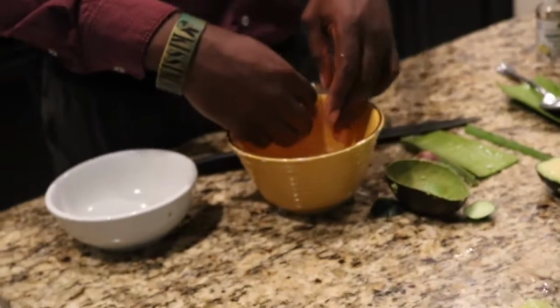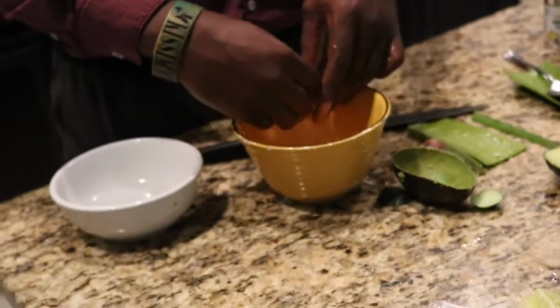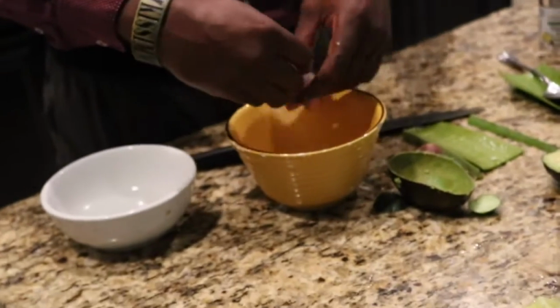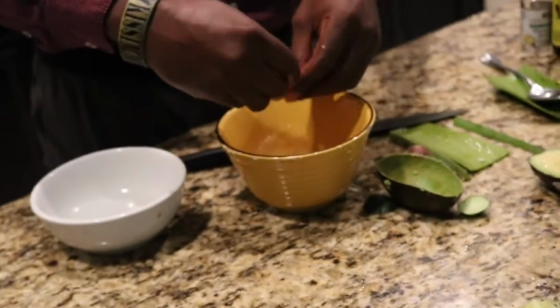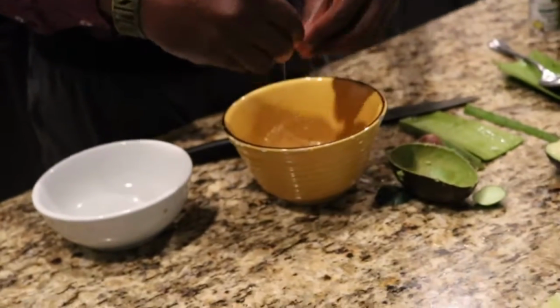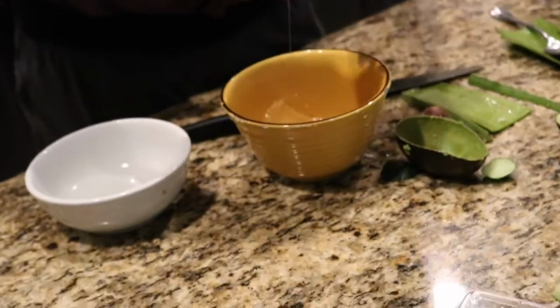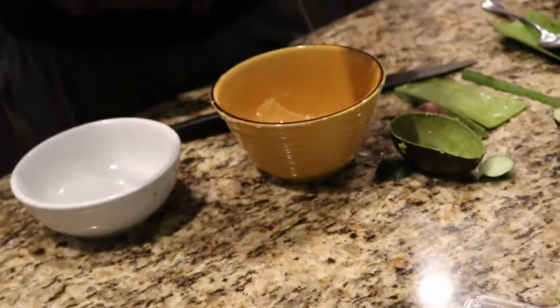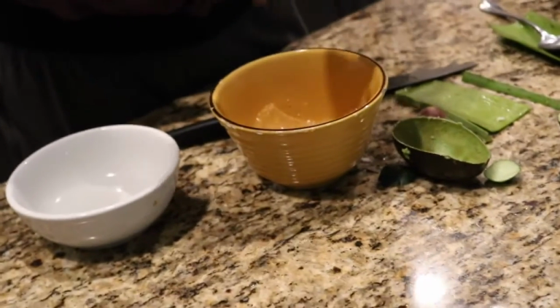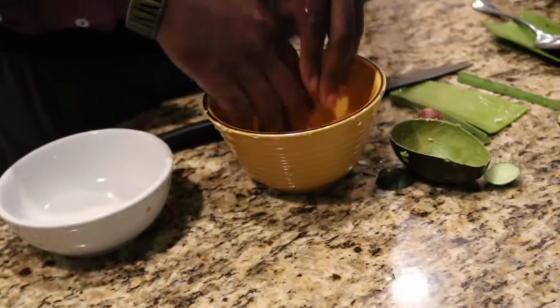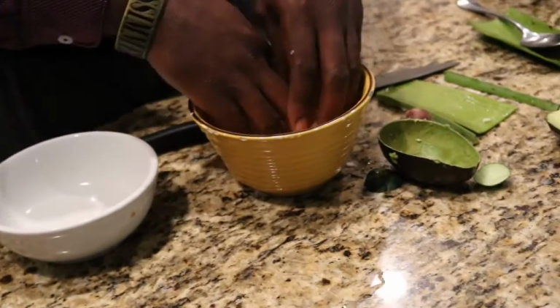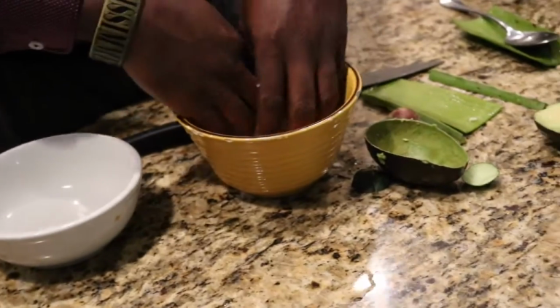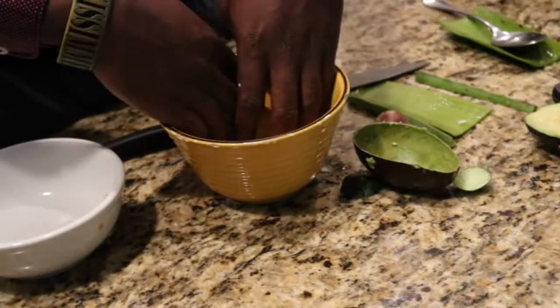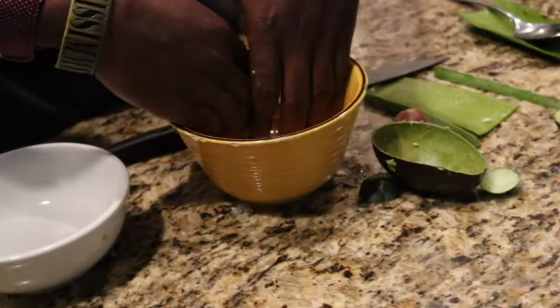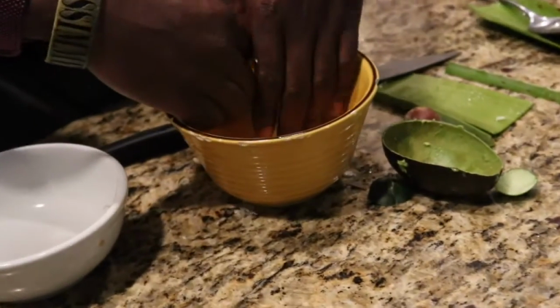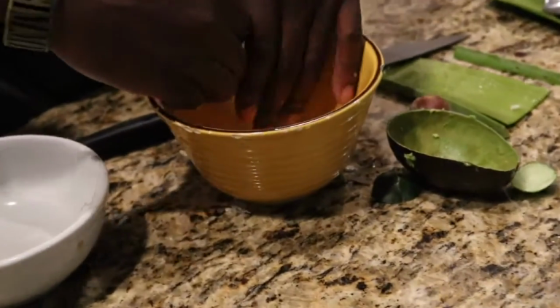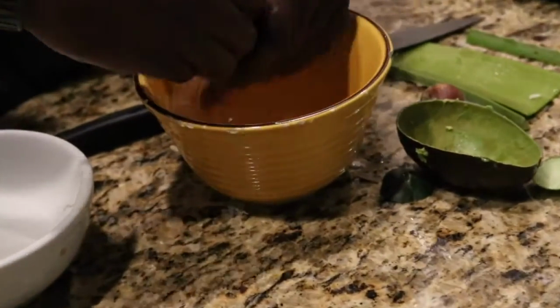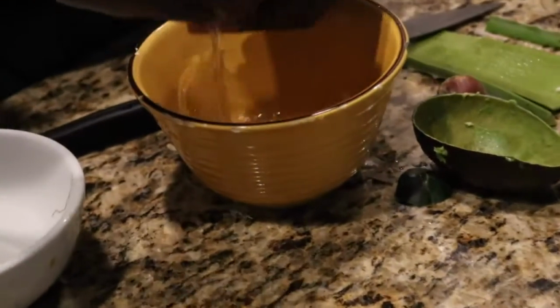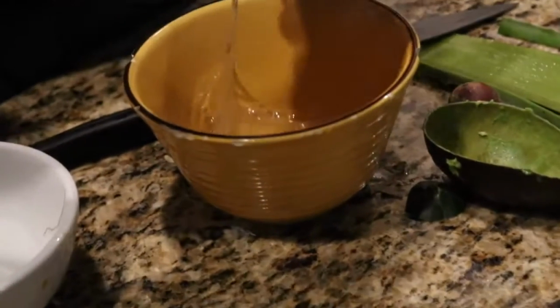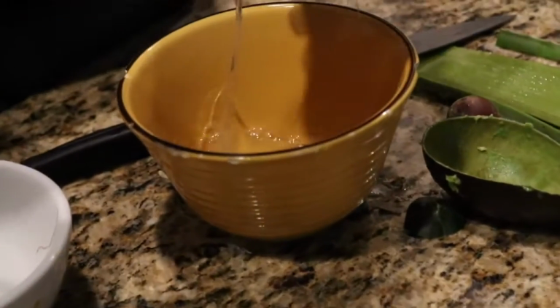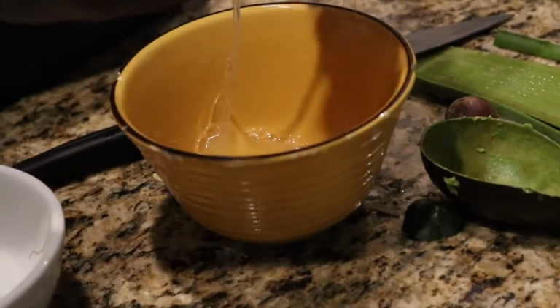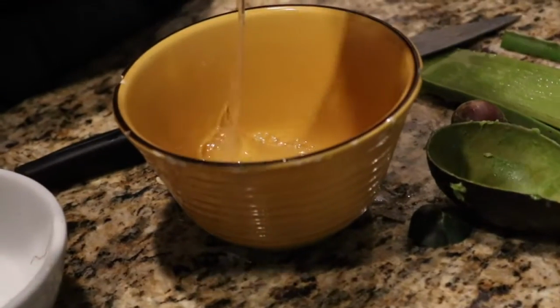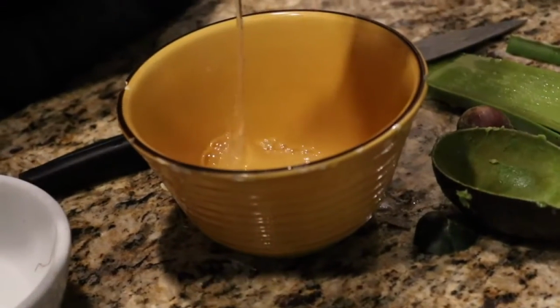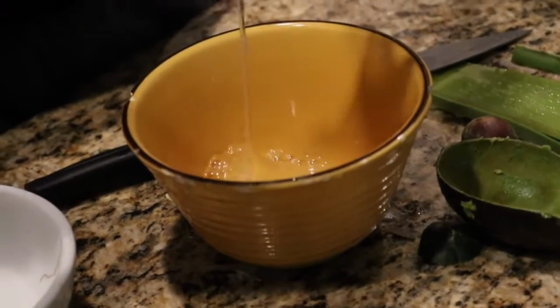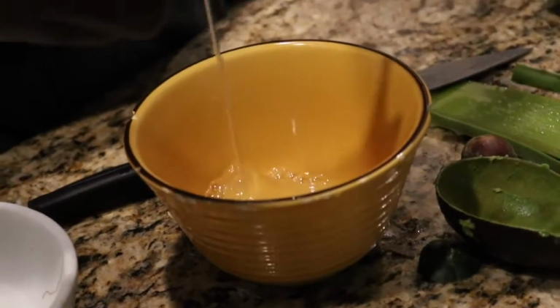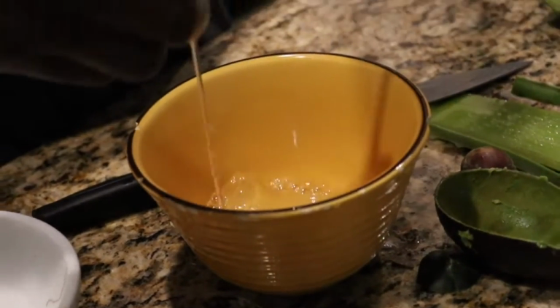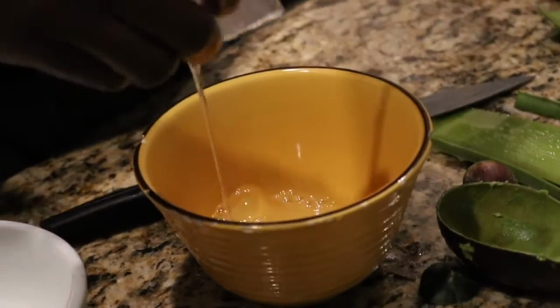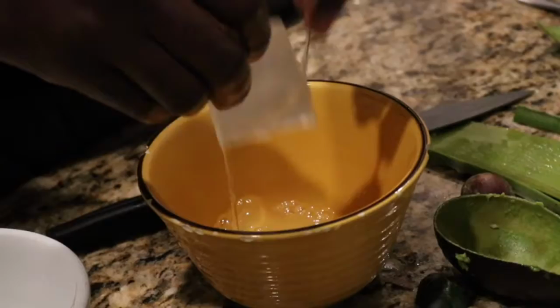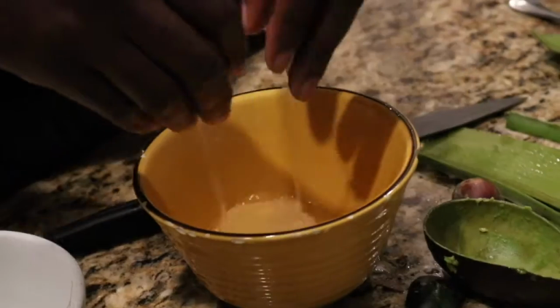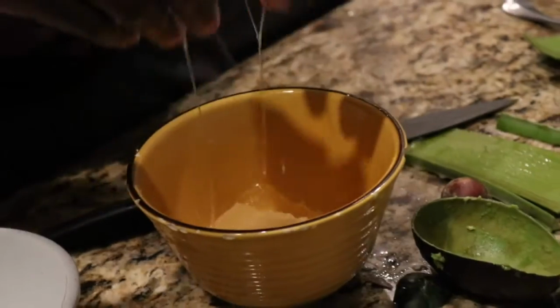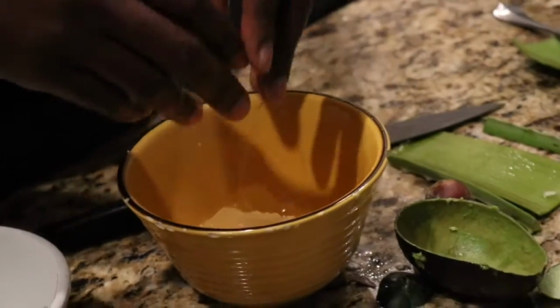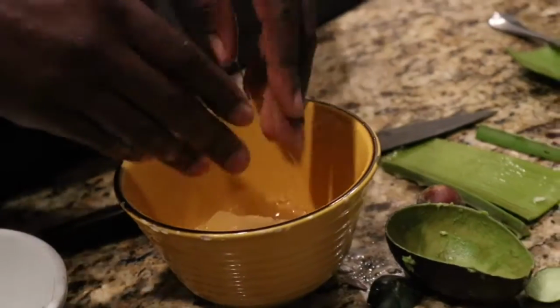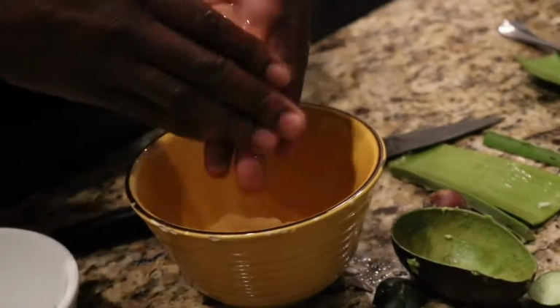Yes, it is slimy, it is gooey — that's just how it is. It's great for you.